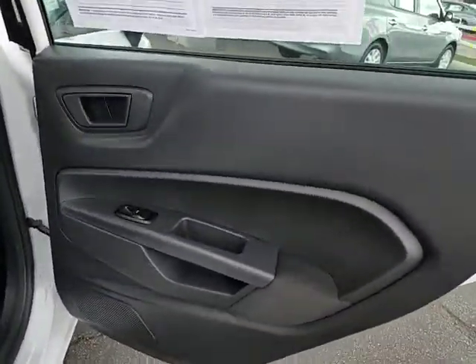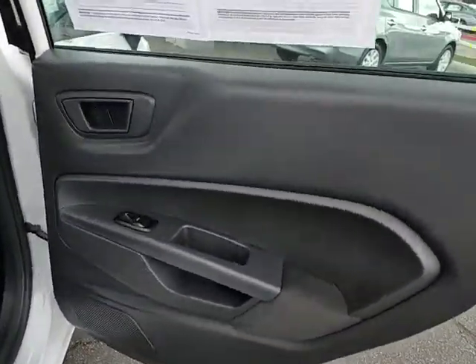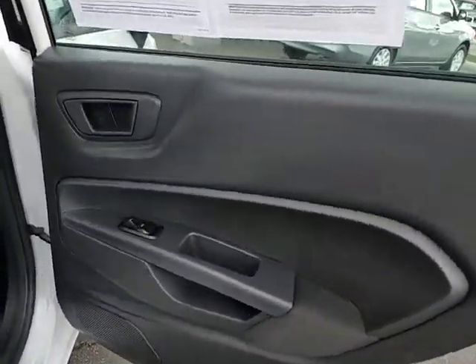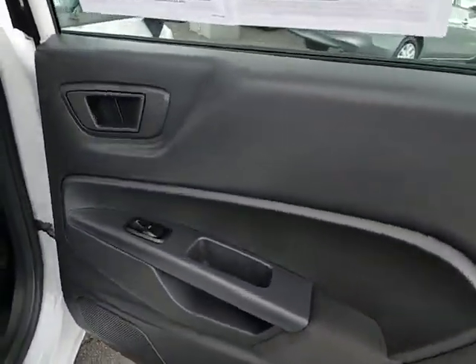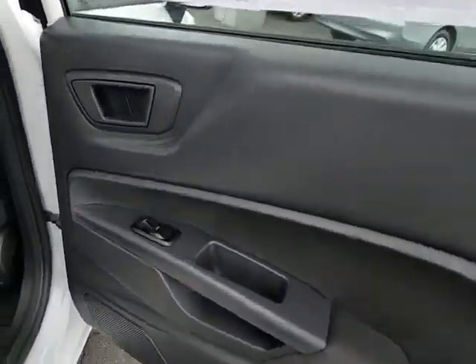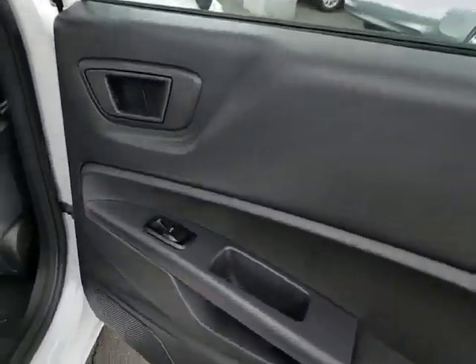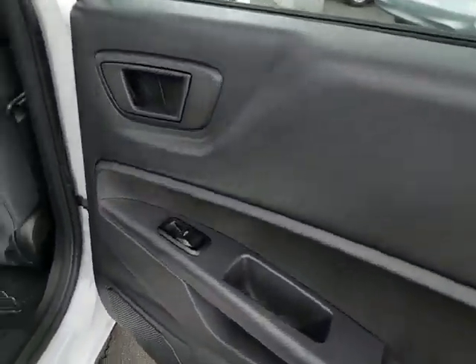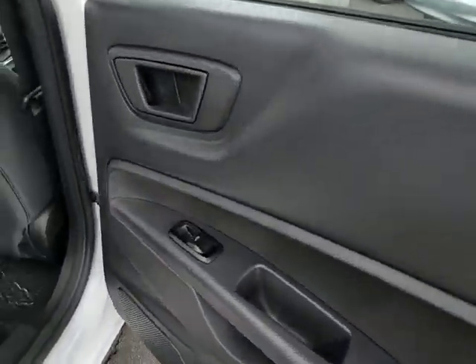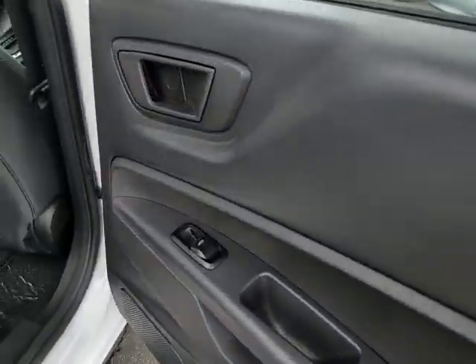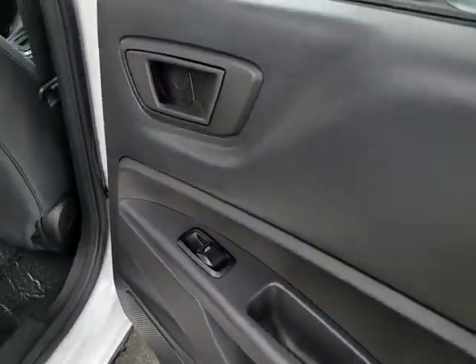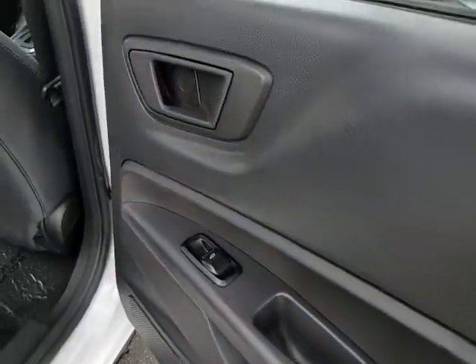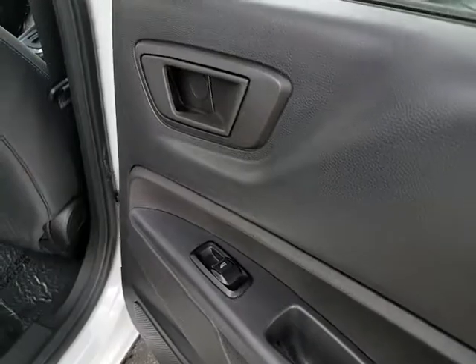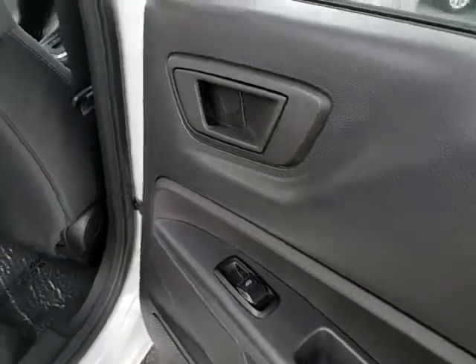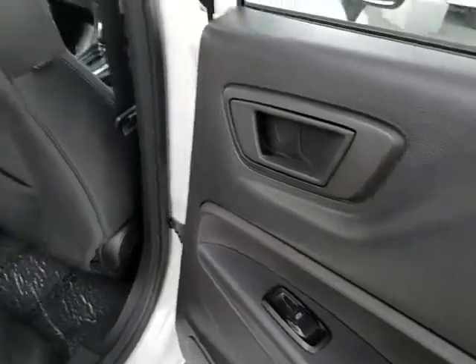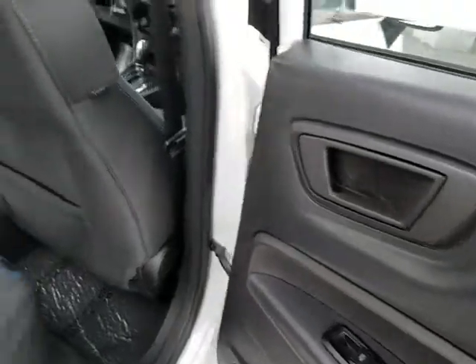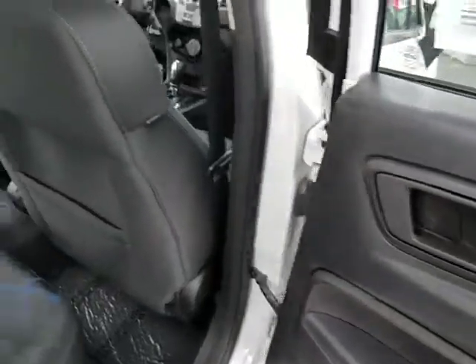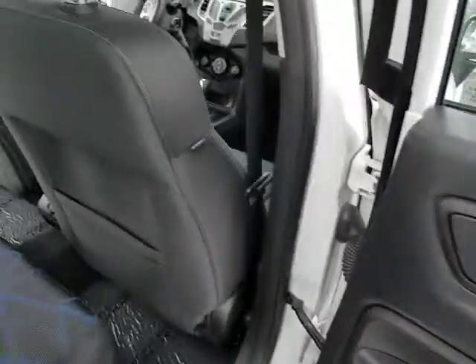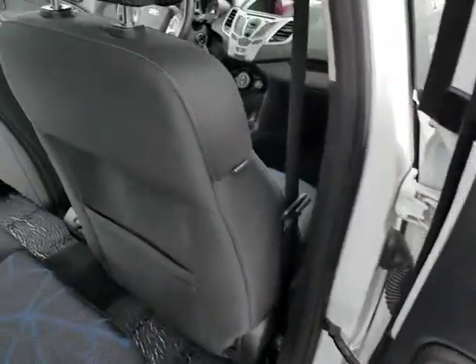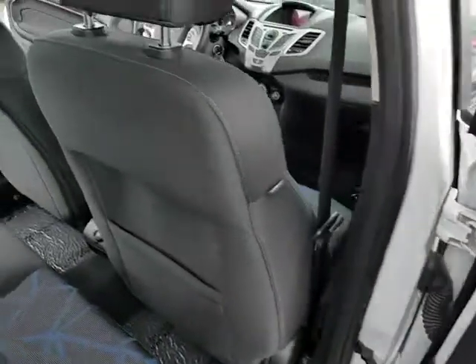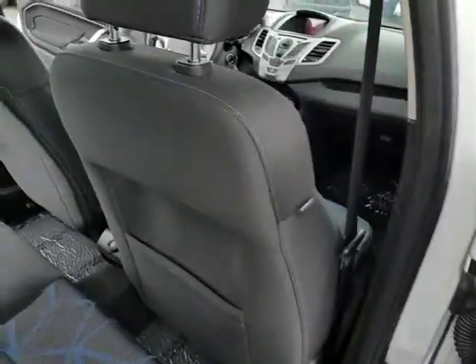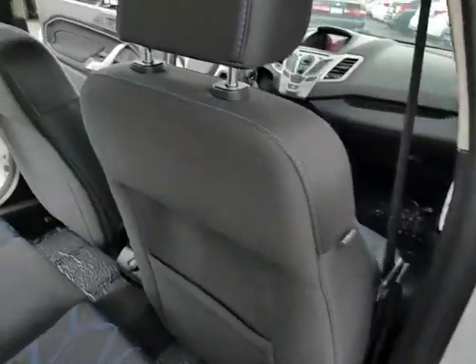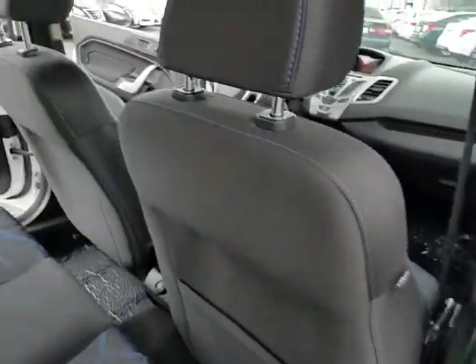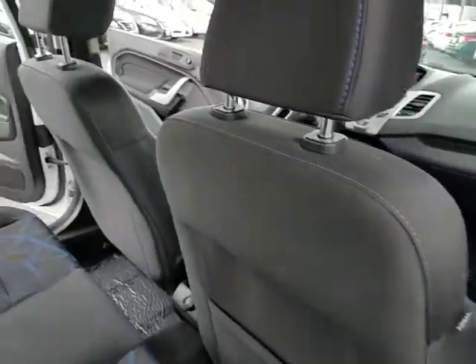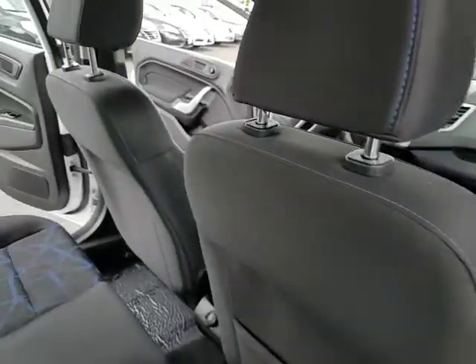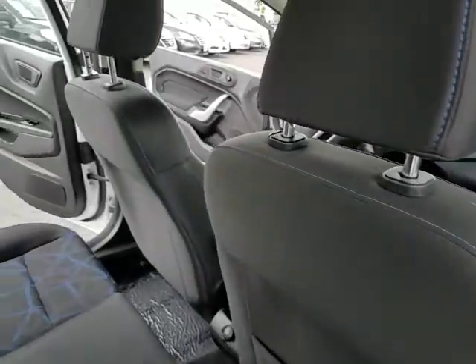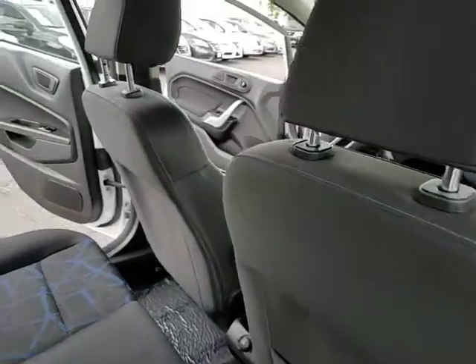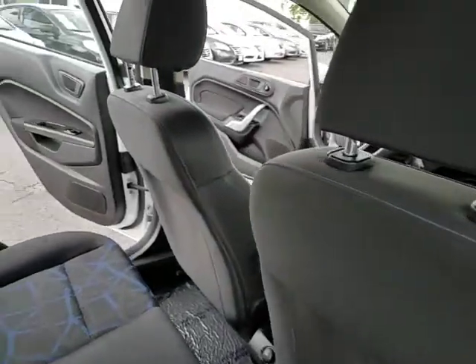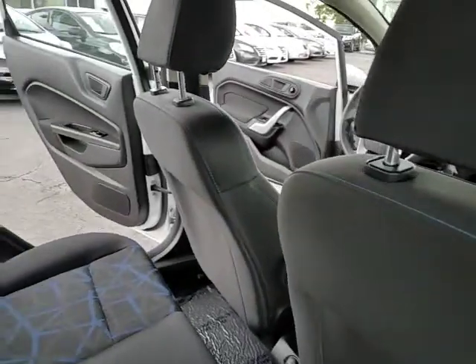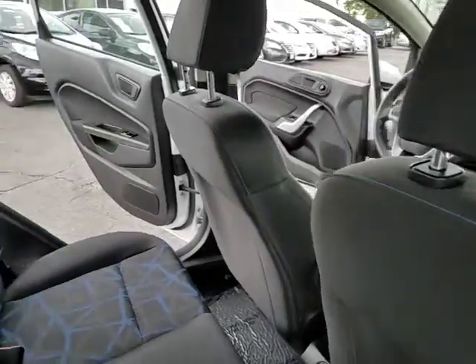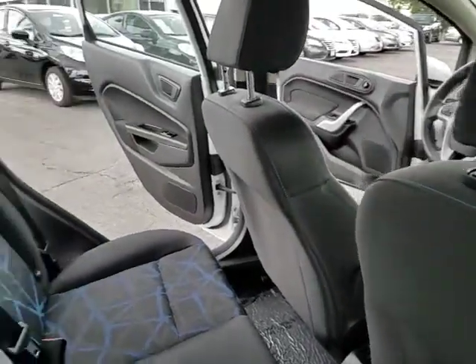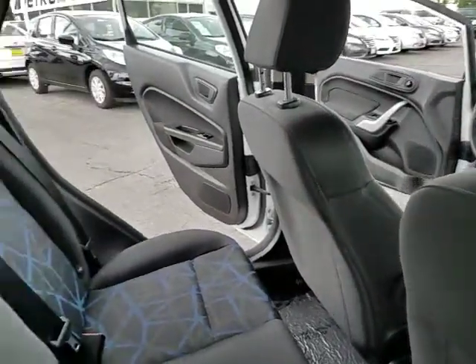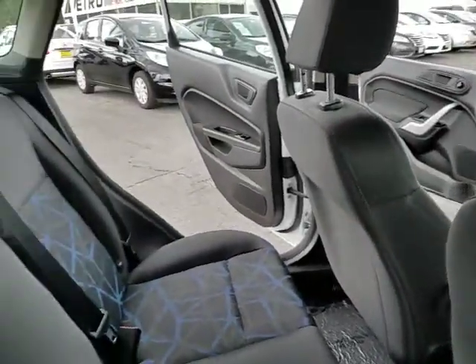Trip computer, child safety locks, power windows, passenger airbags, power door locks, bucket seats.